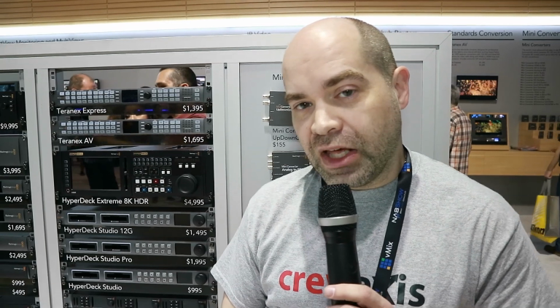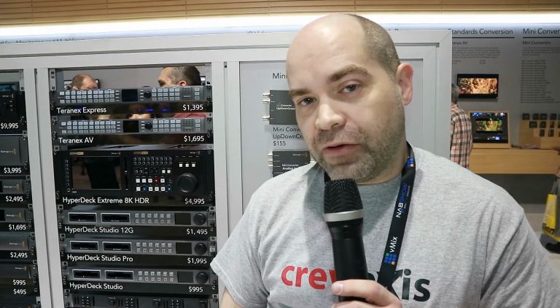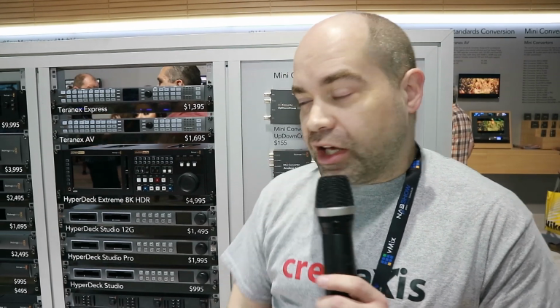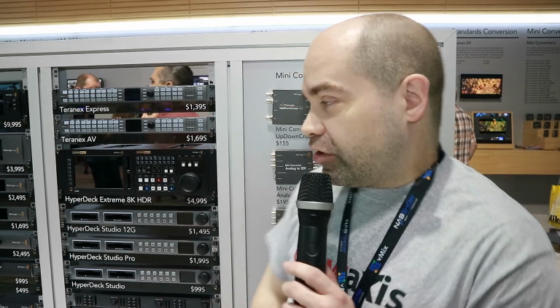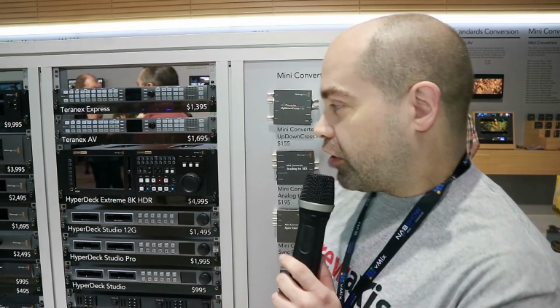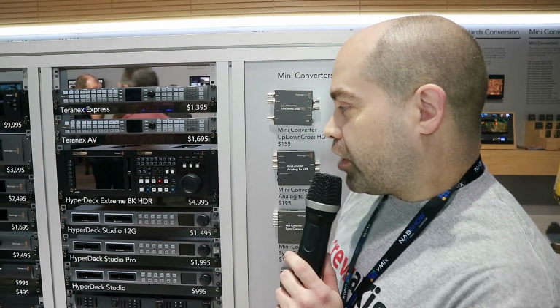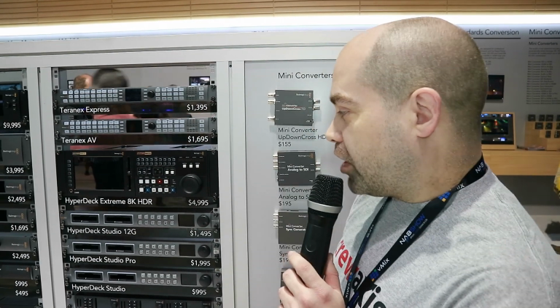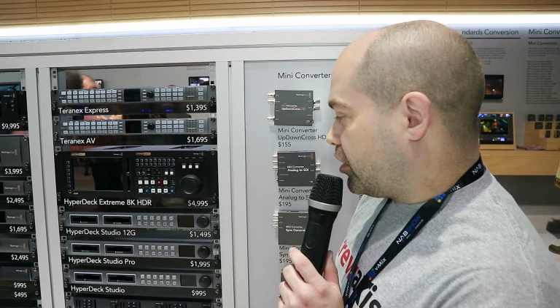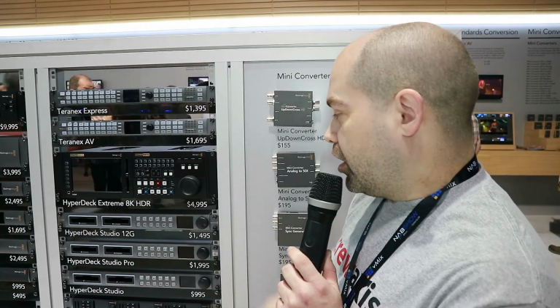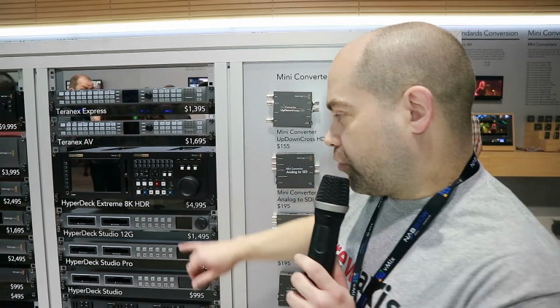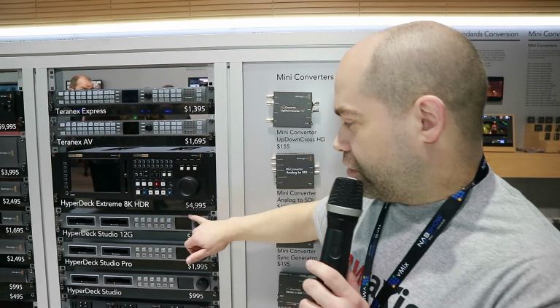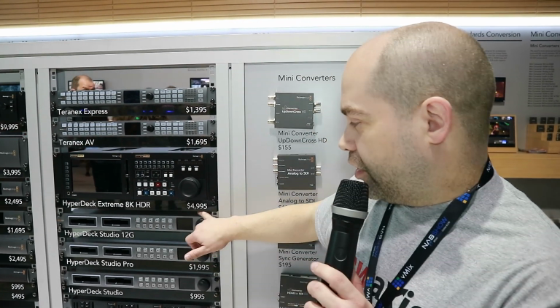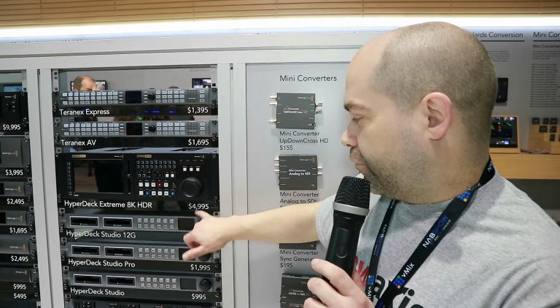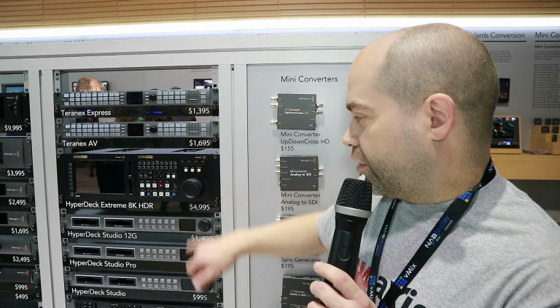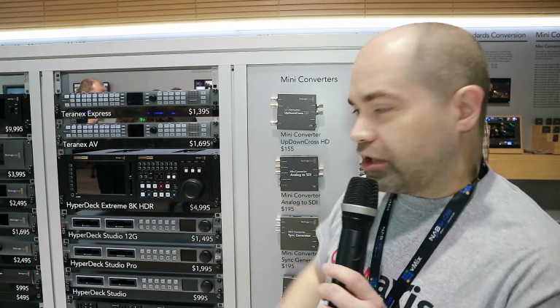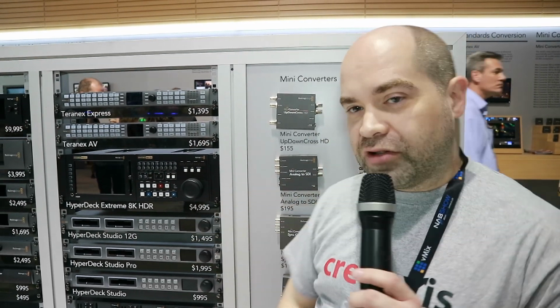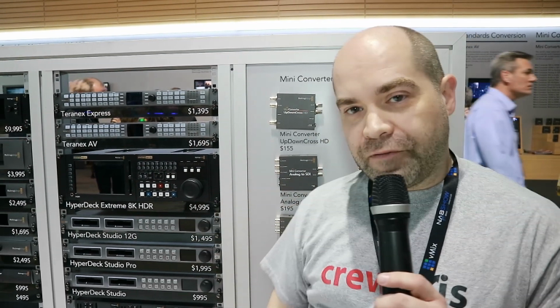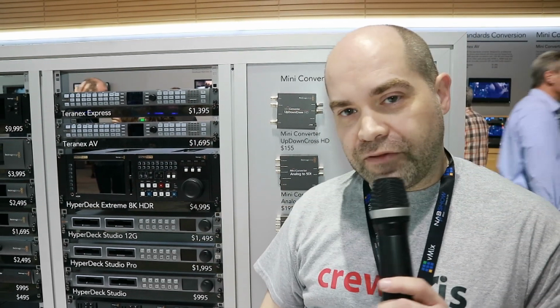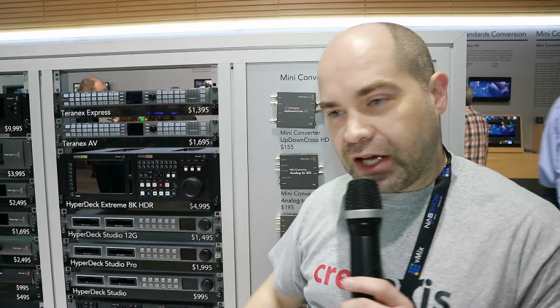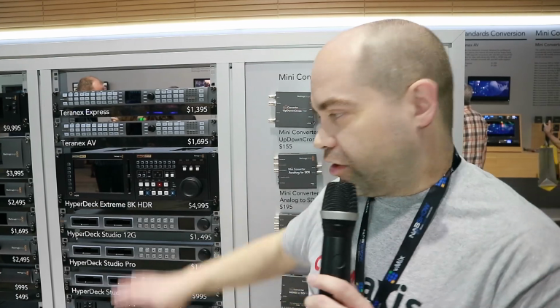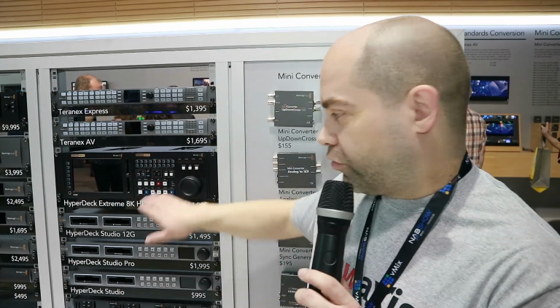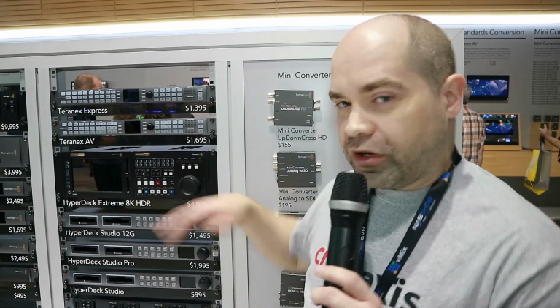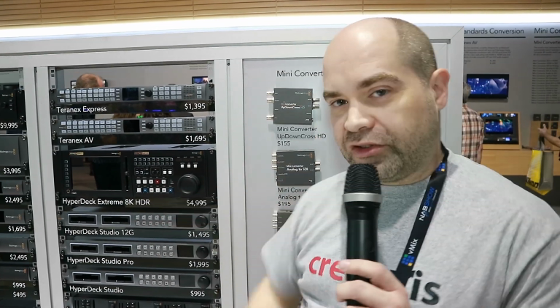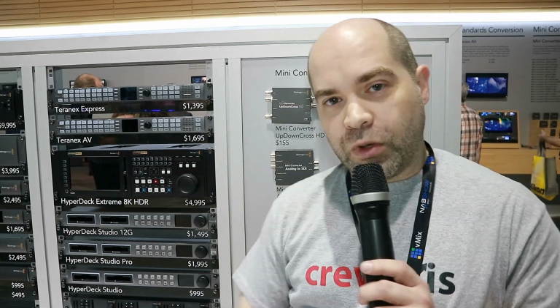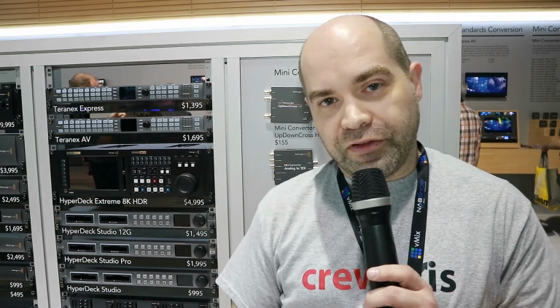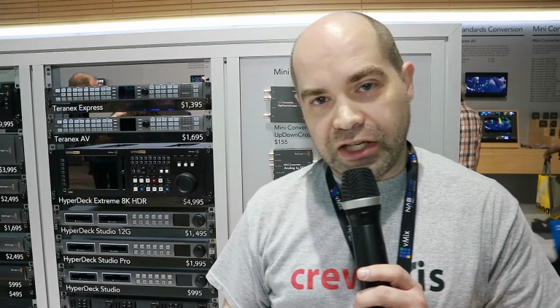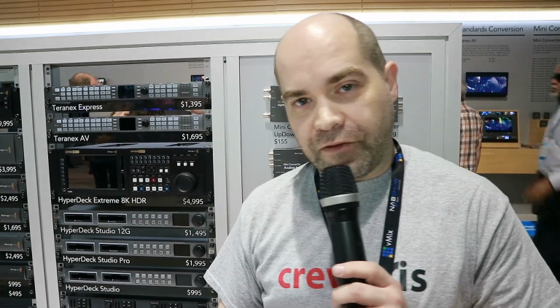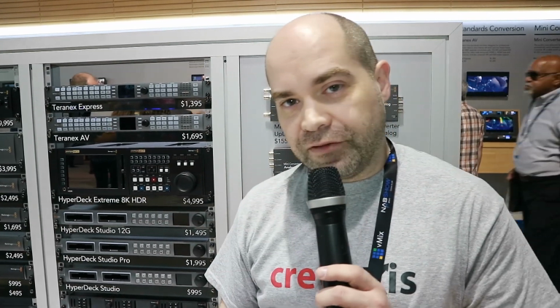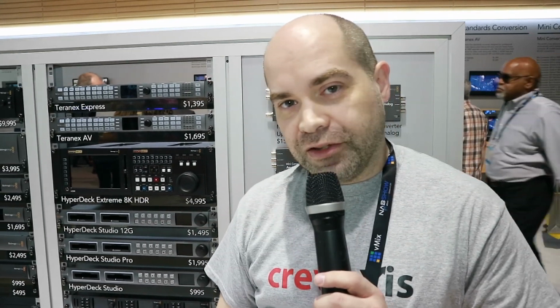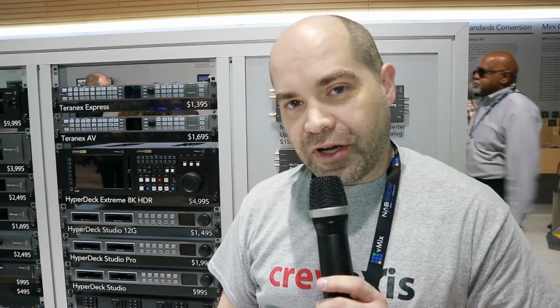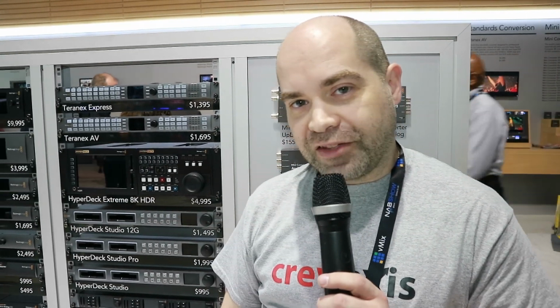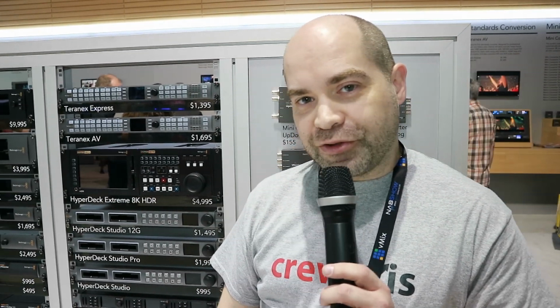So anyway, great new product from Blackmagic. The recorder is $4,995 and the controller is $12,995. Thanks for watching.